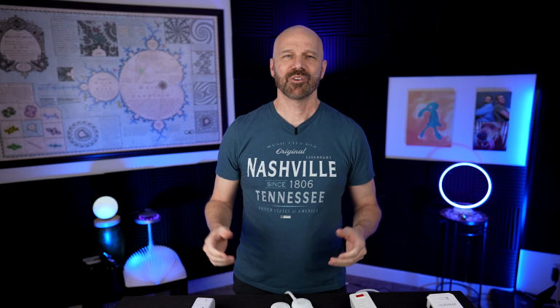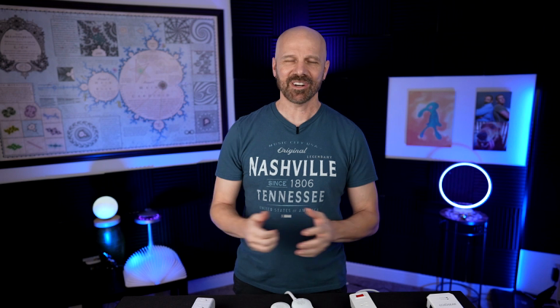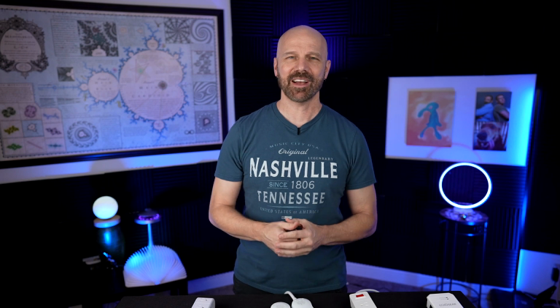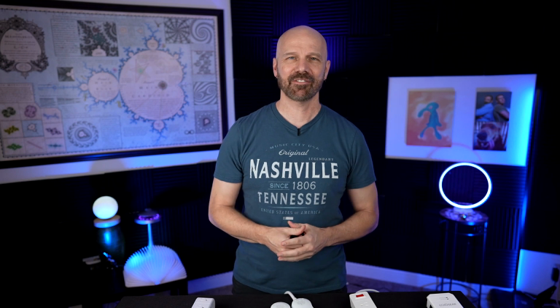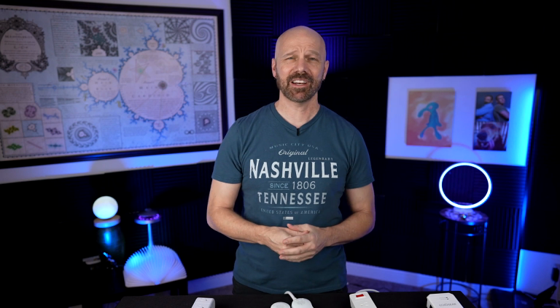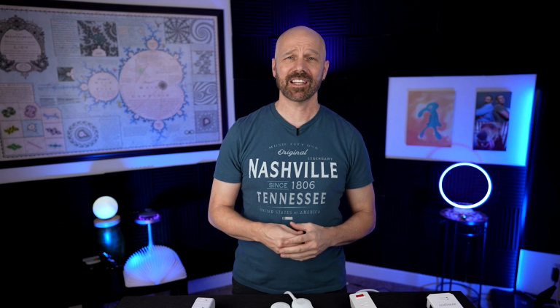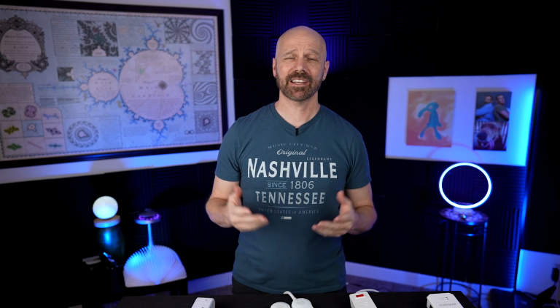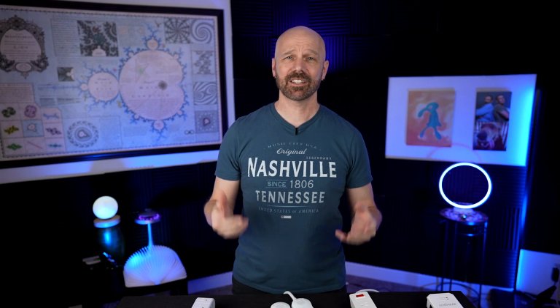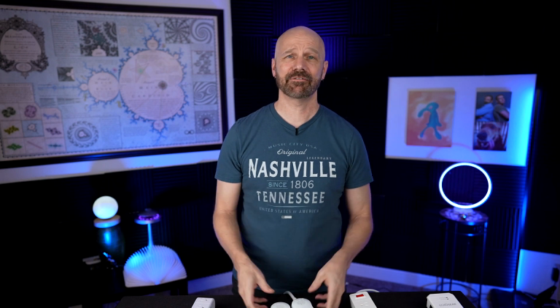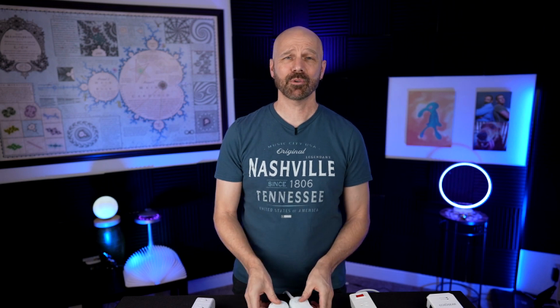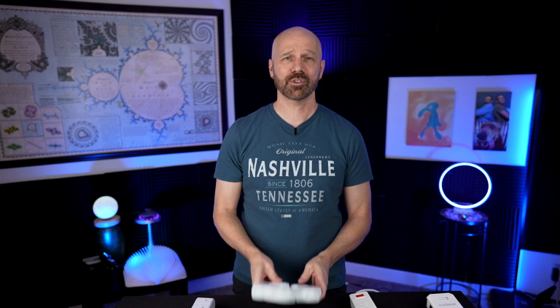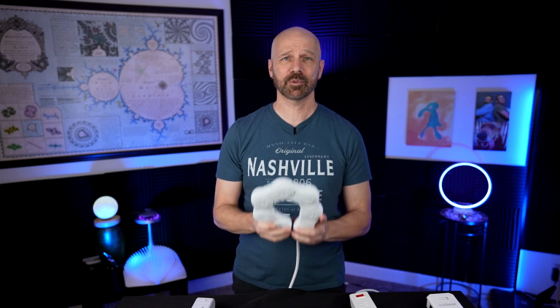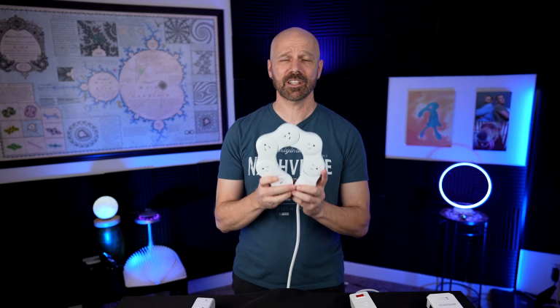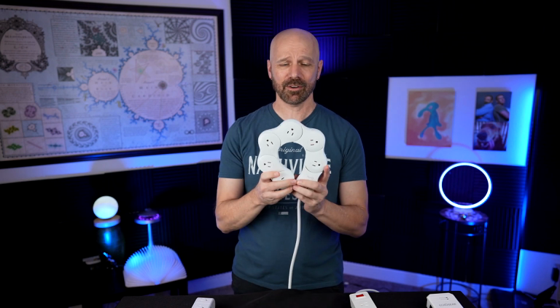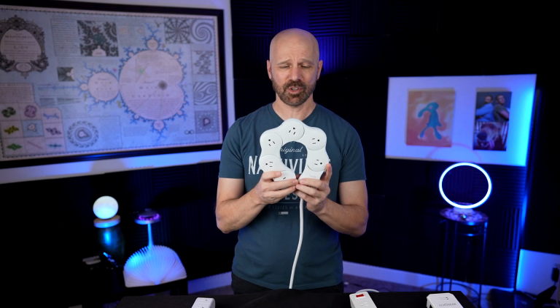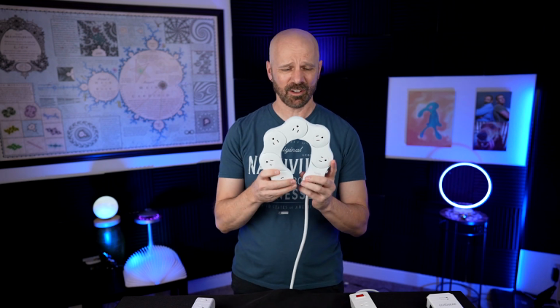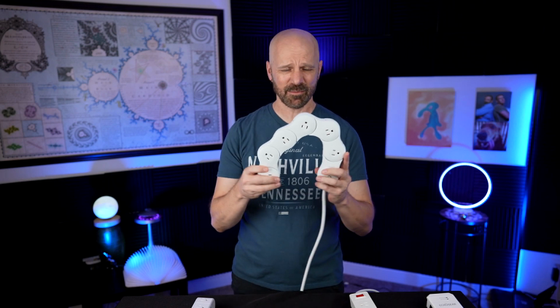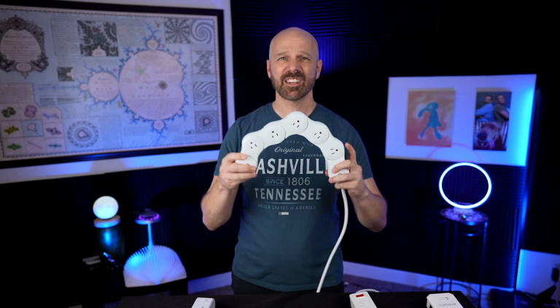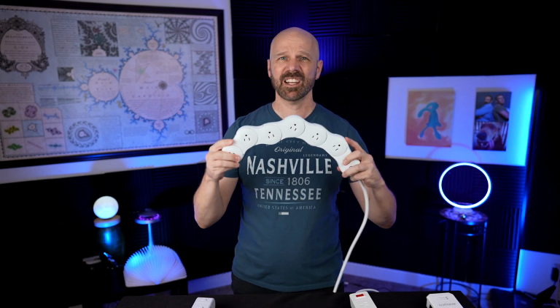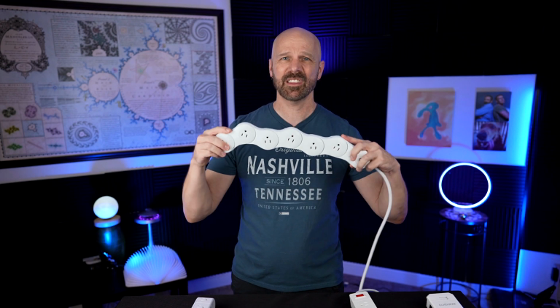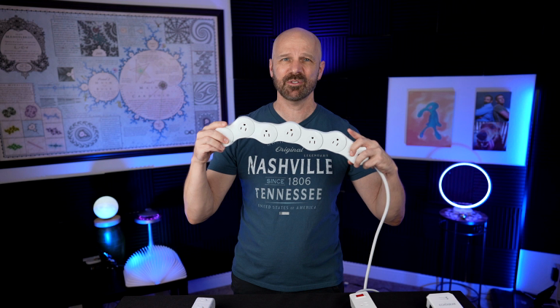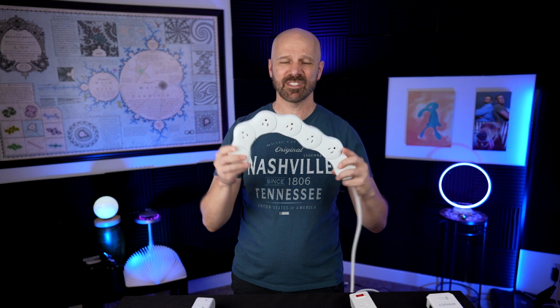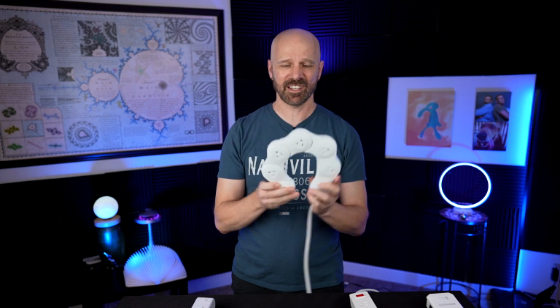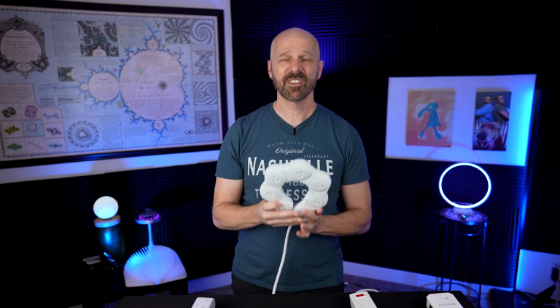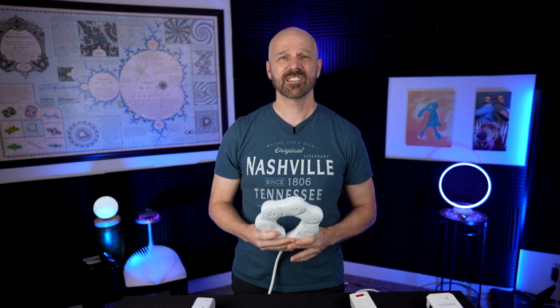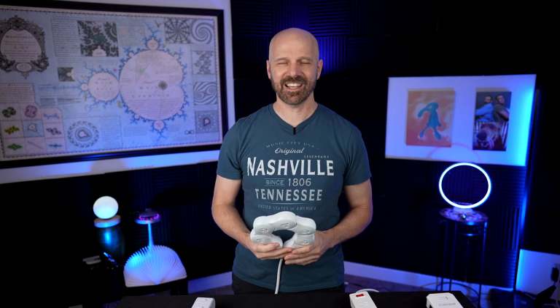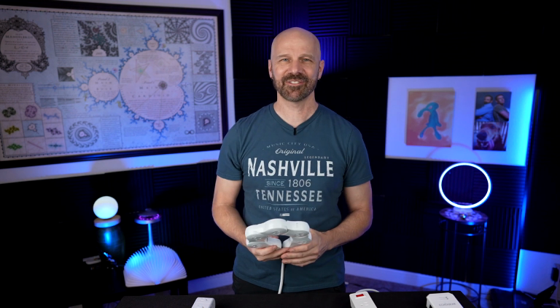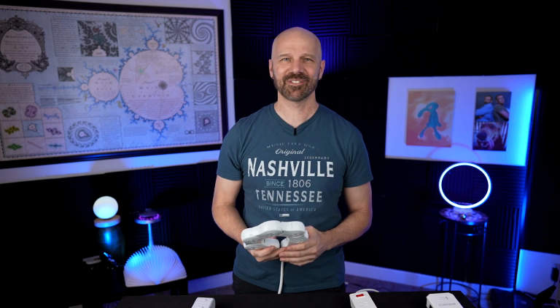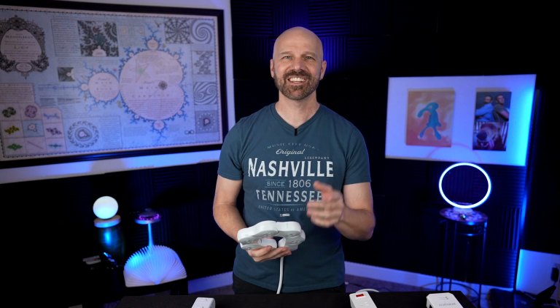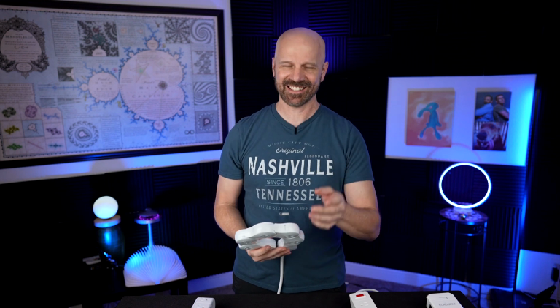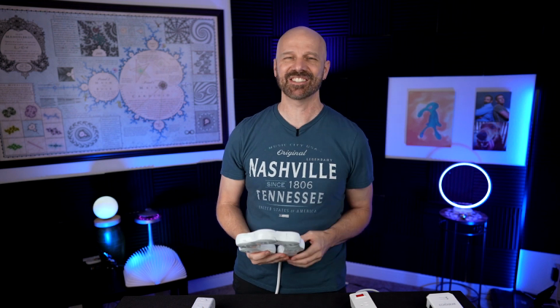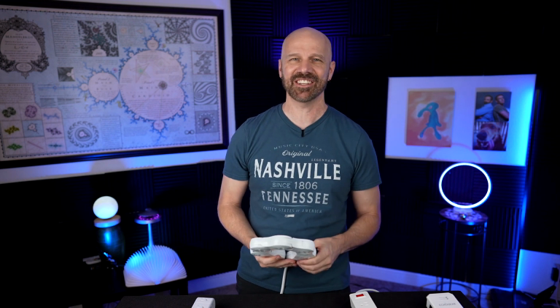Welcome back everybody. Today I'm taking a look at four surge protecting power strips, all of them kind of on the interesting side, to see how they really work — that's today's video.